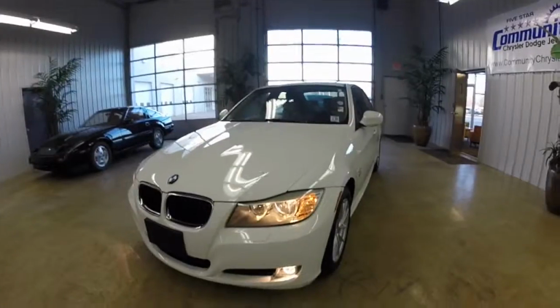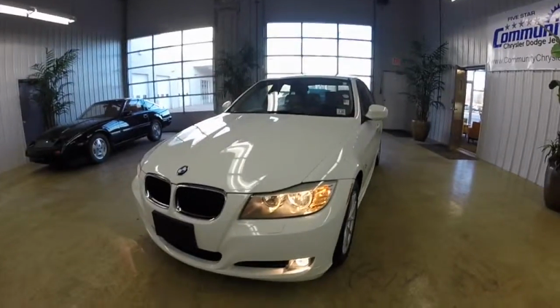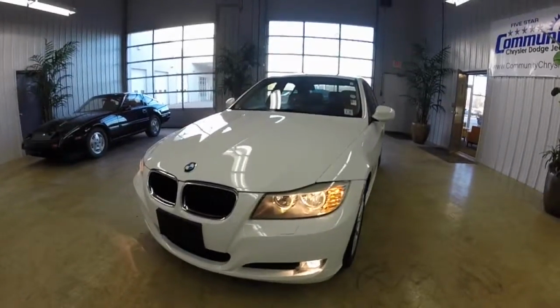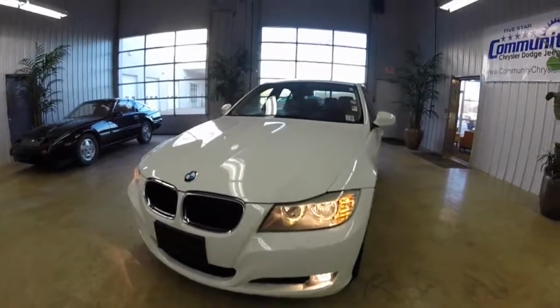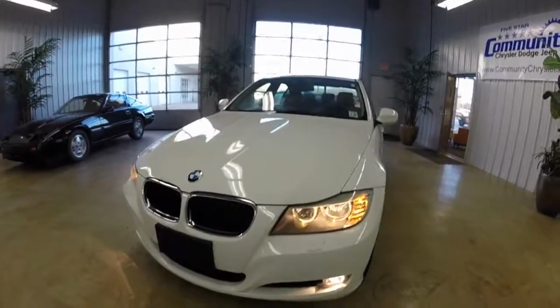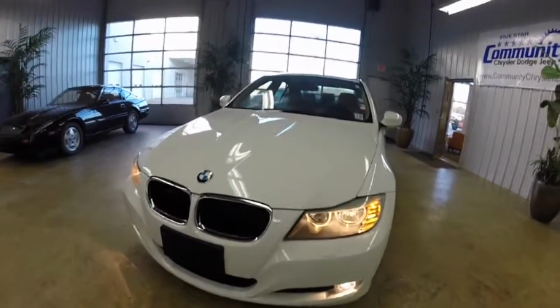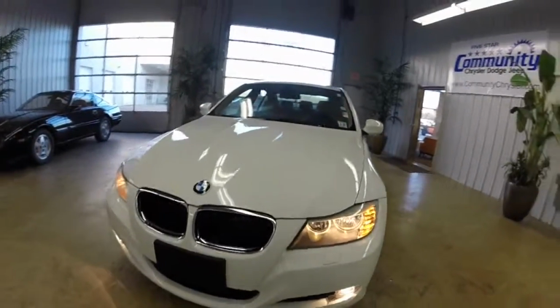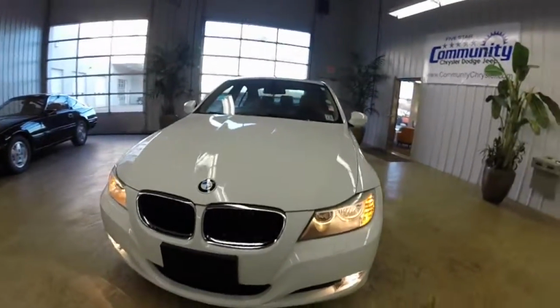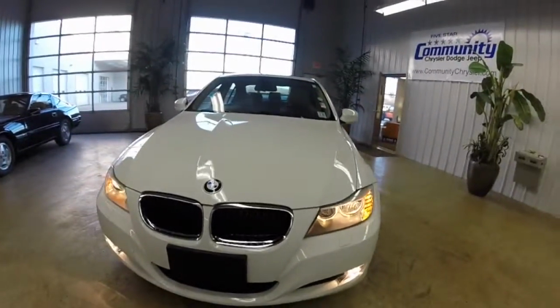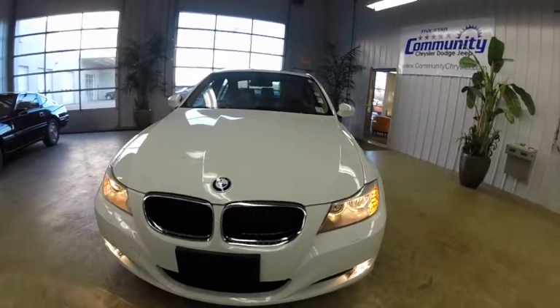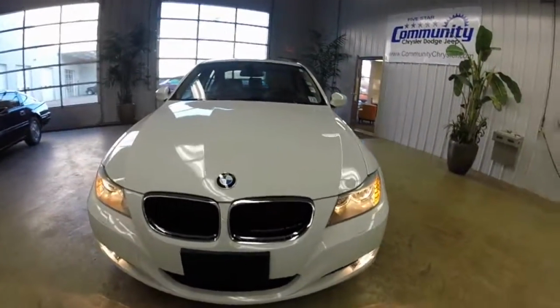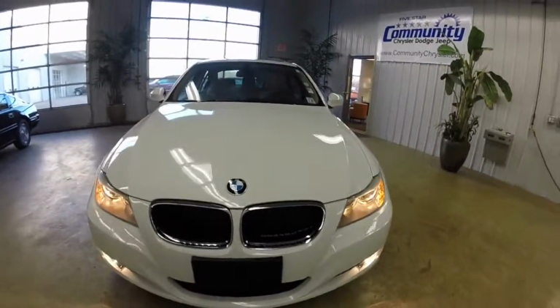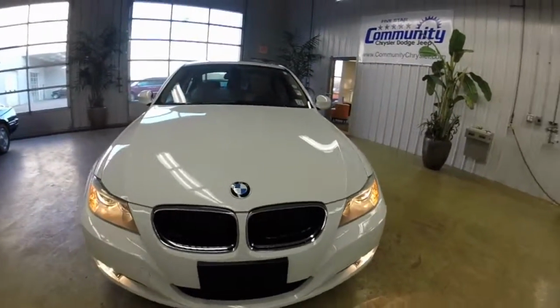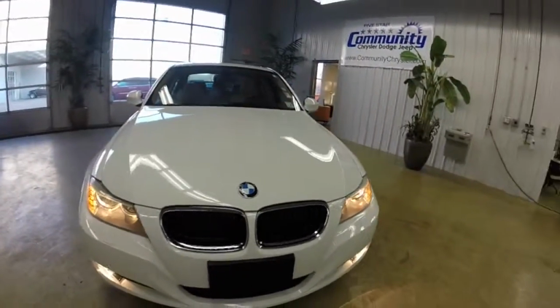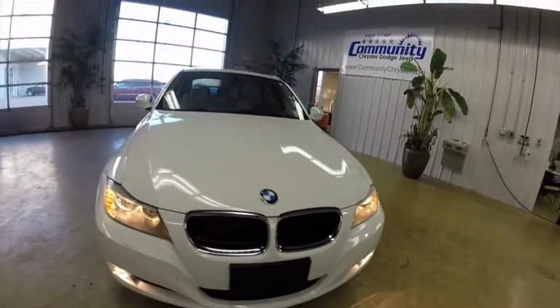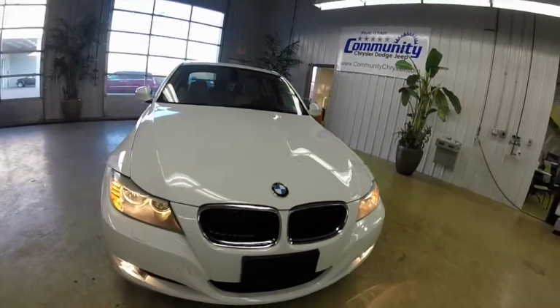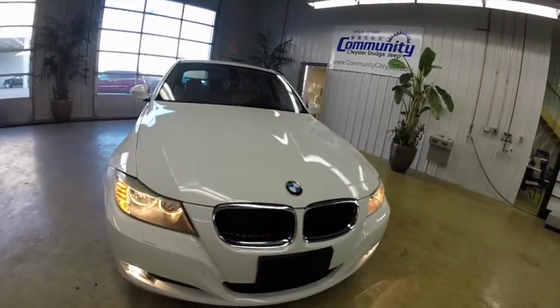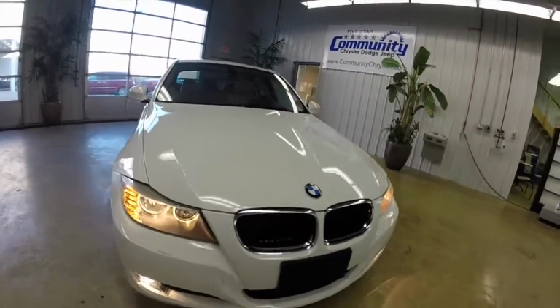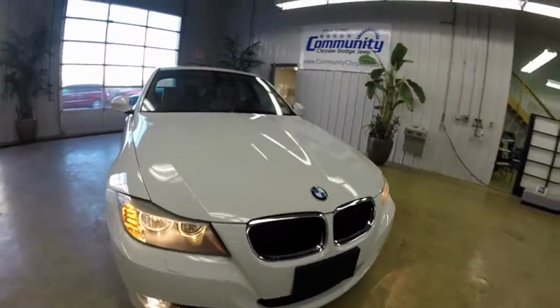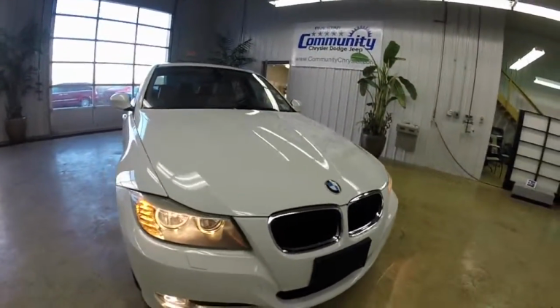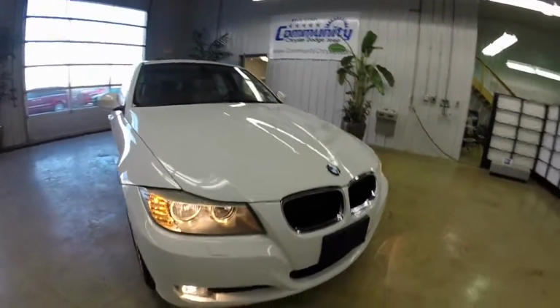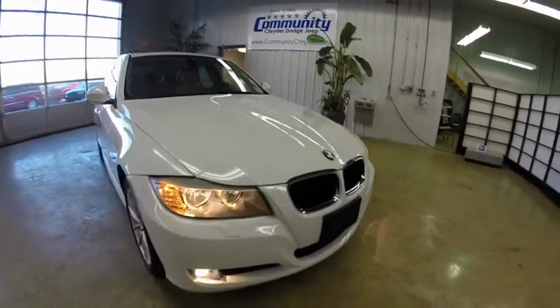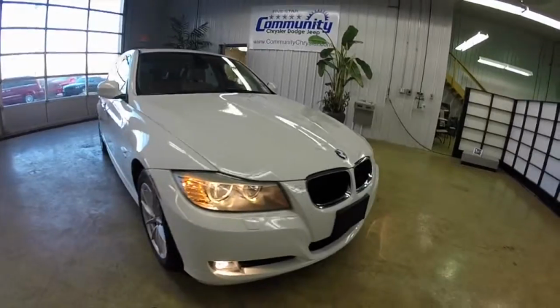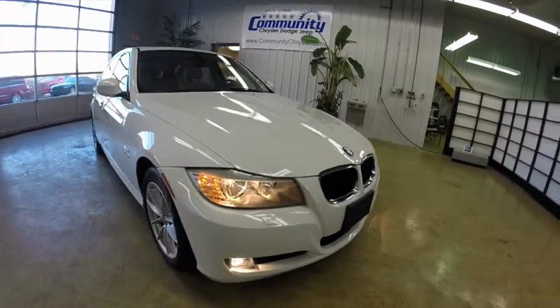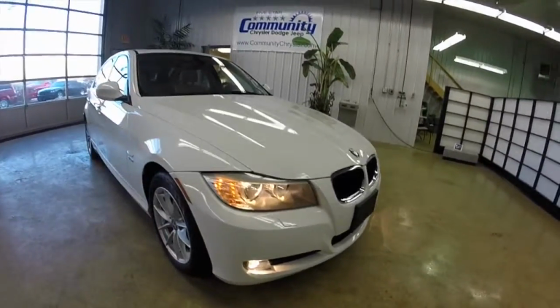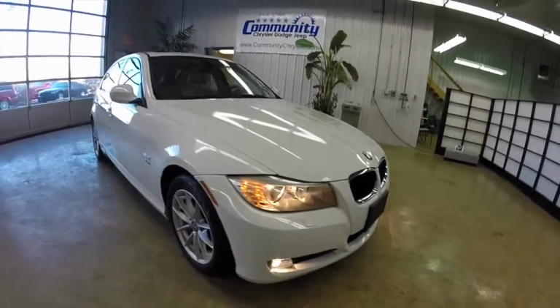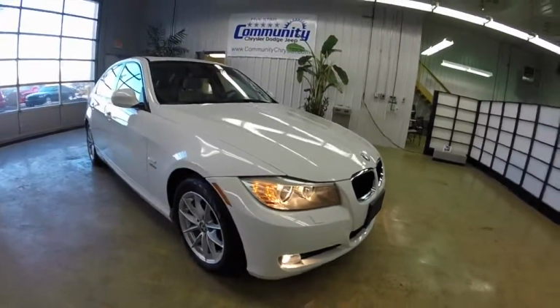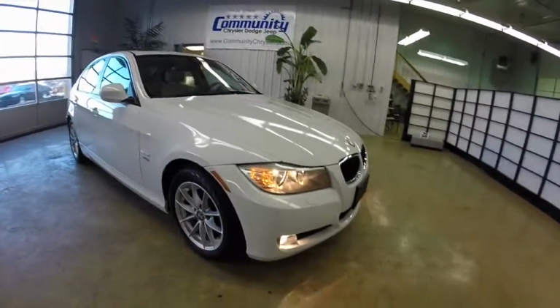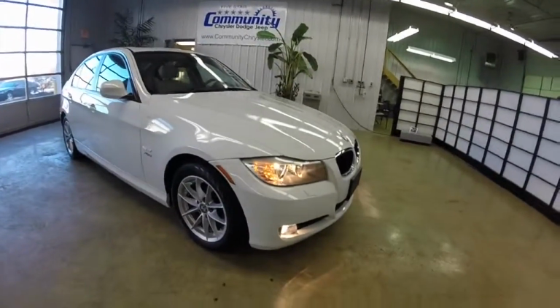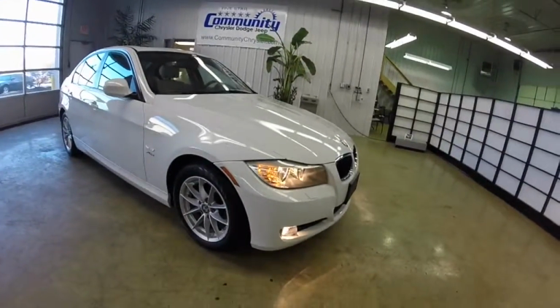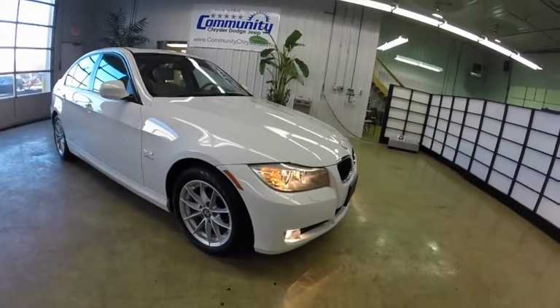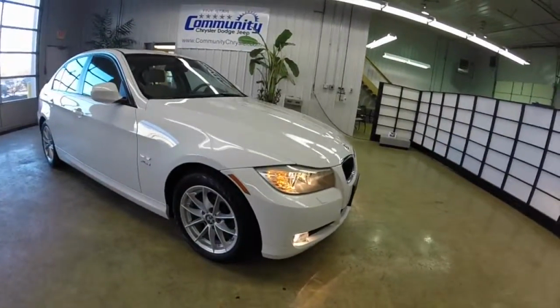Hello everyone. Today we're going to do a quick walk-around look at this 2010 BMW 328i X-Drive.